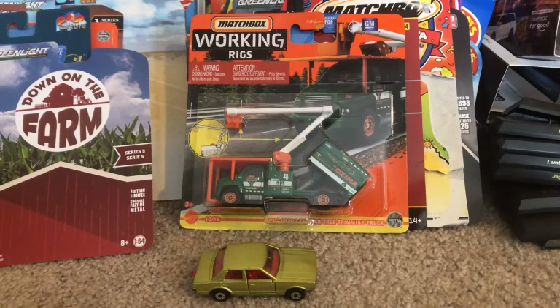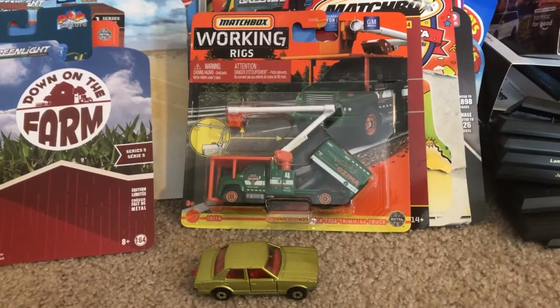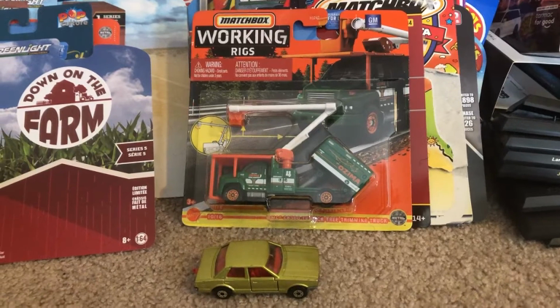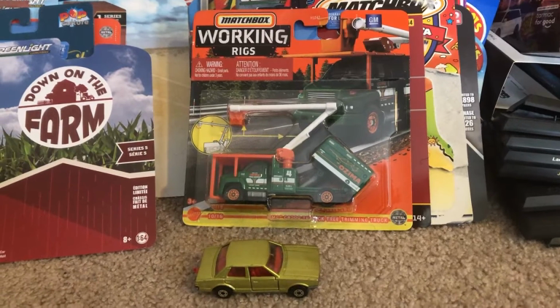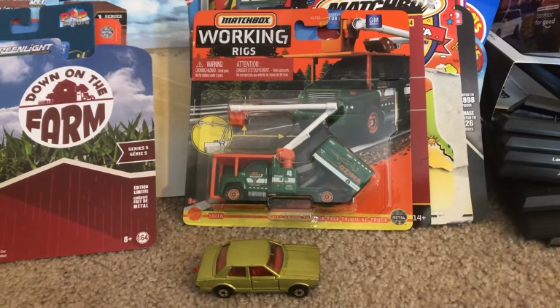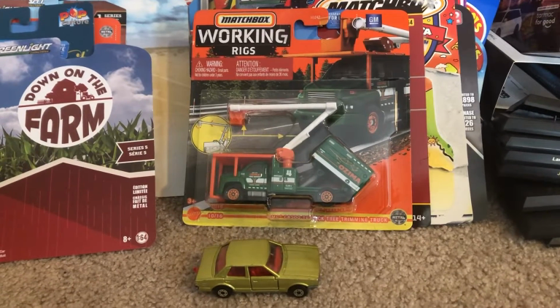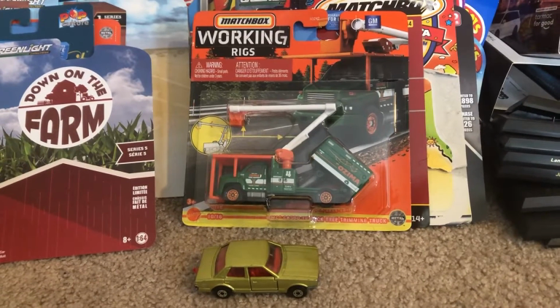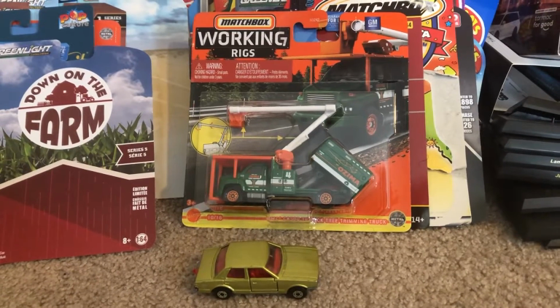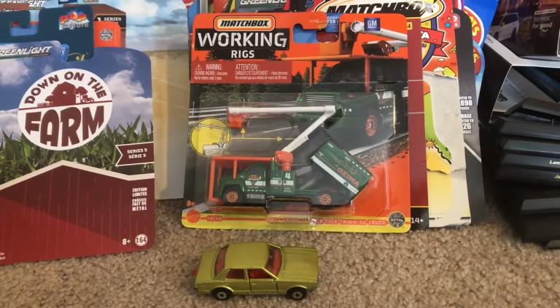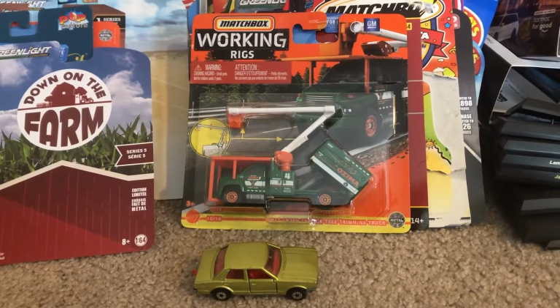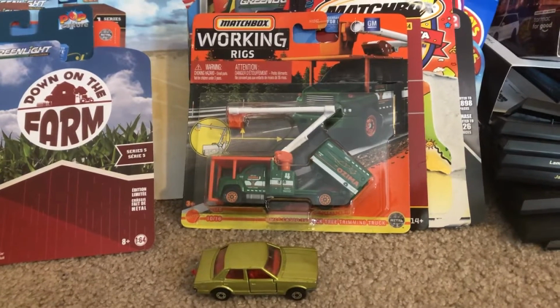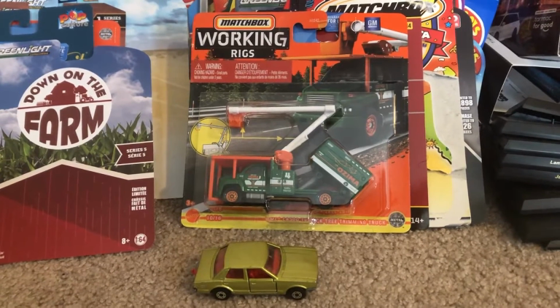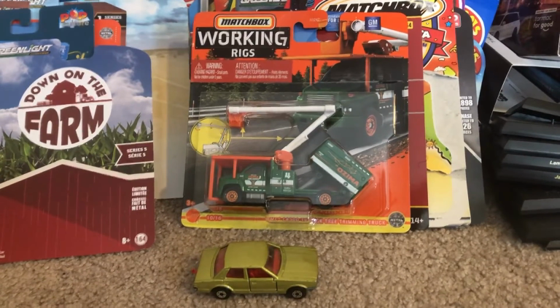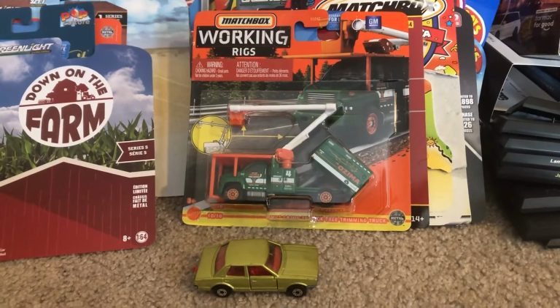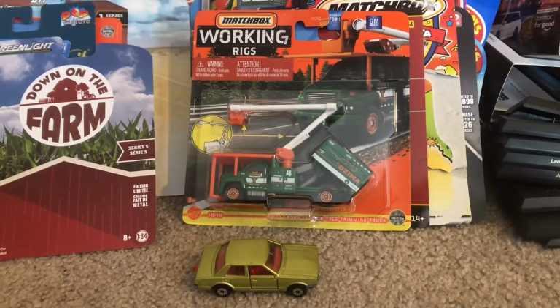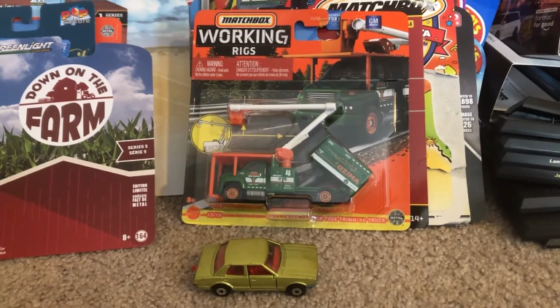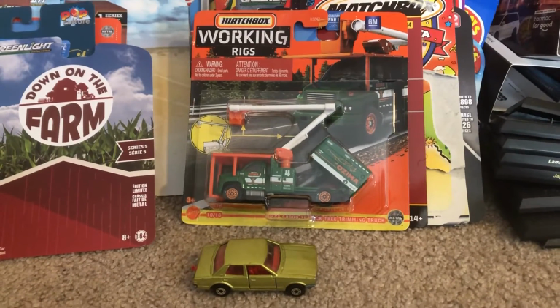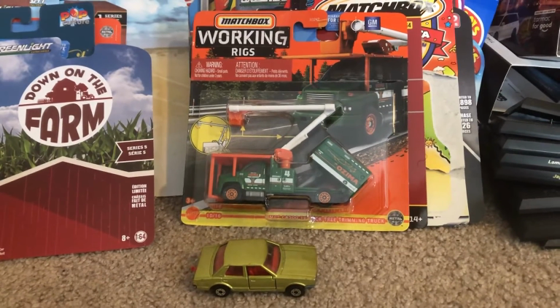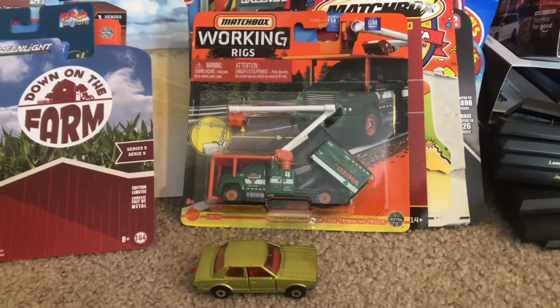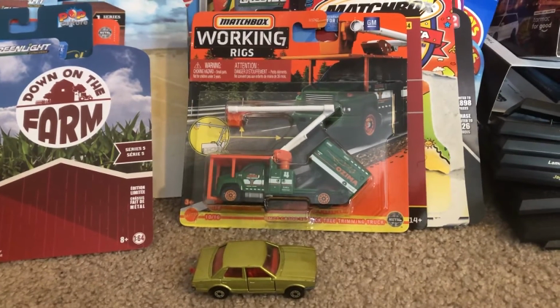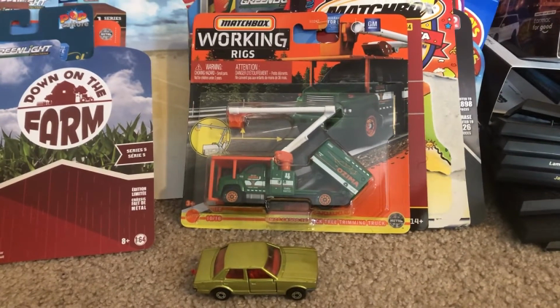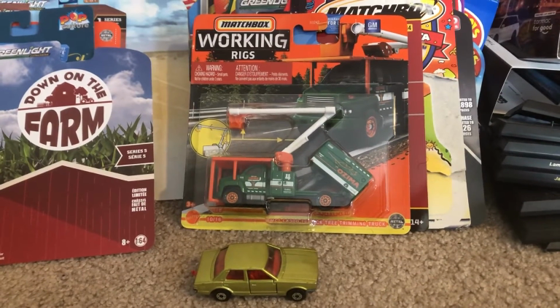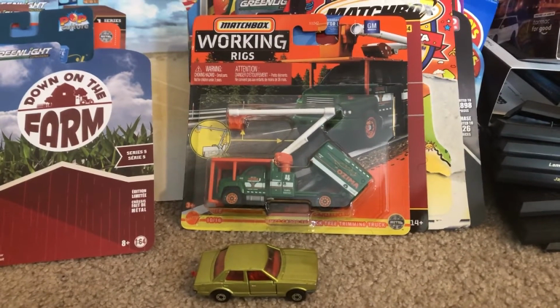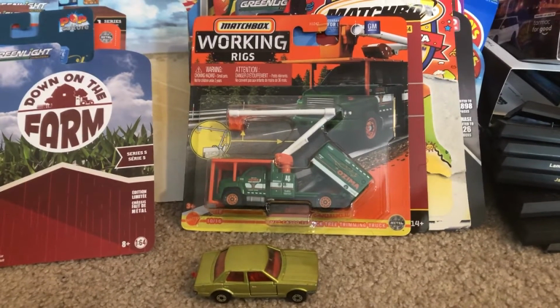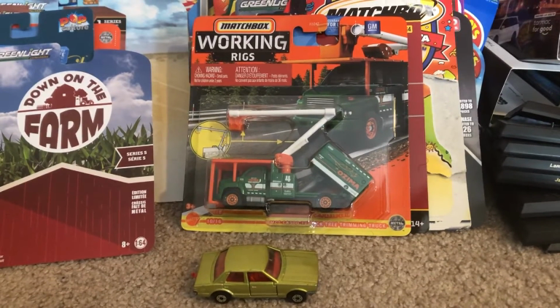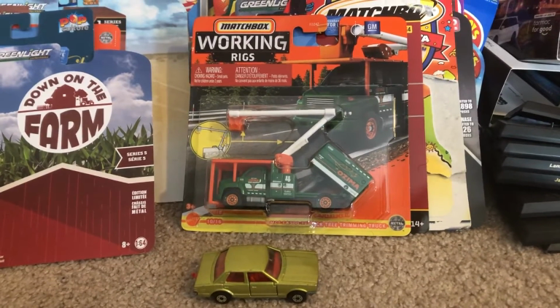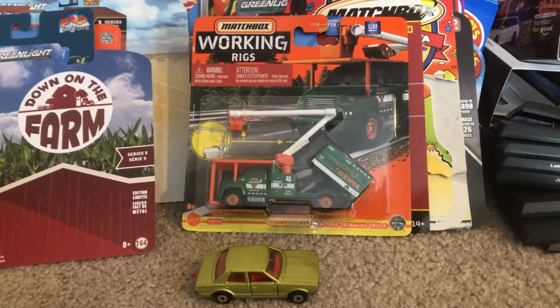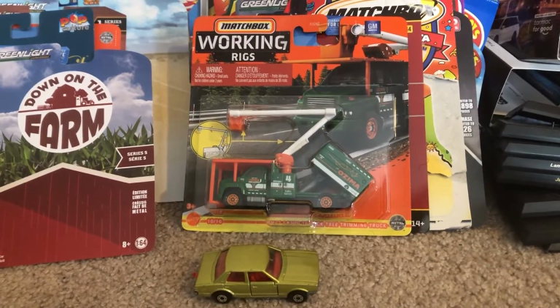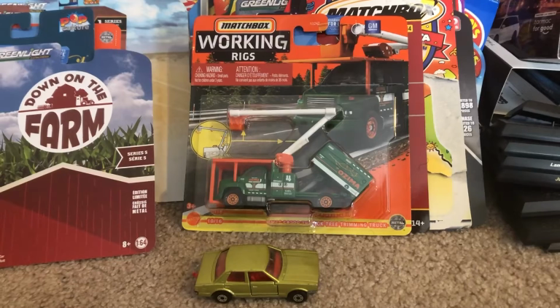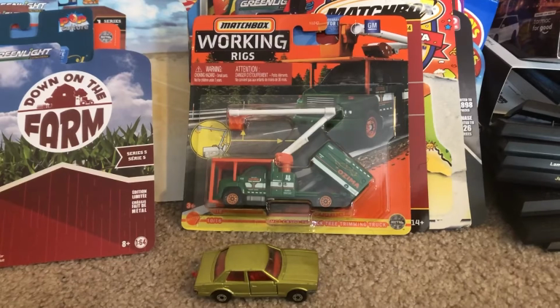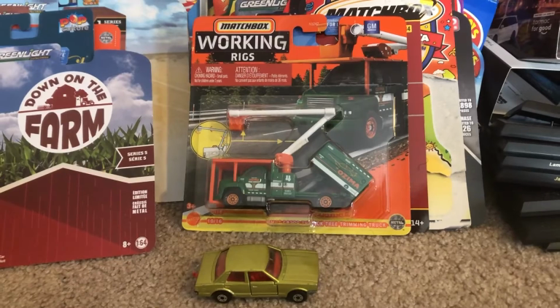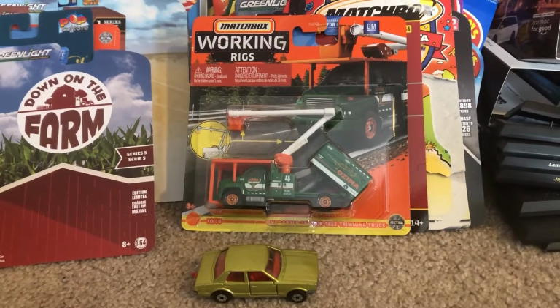Hey, what's up diecast fans, Joel 20 Studios here today bringing another quick review on these two models that I have acquired.